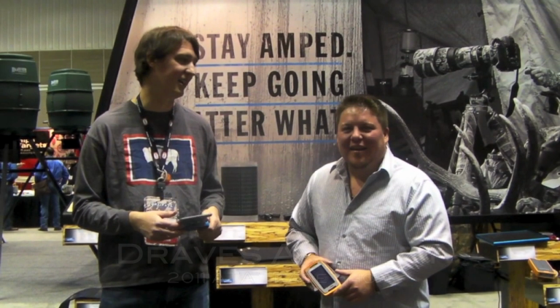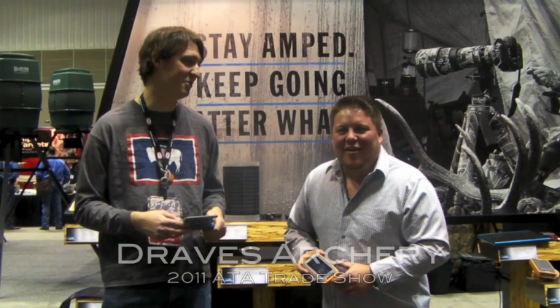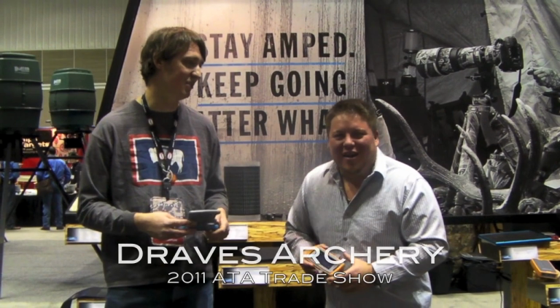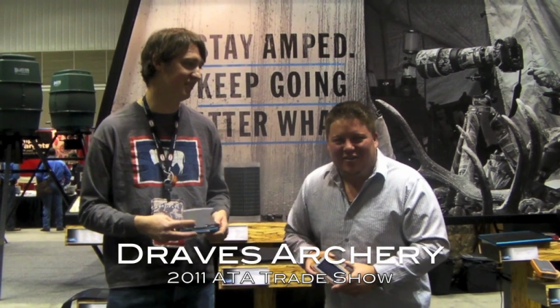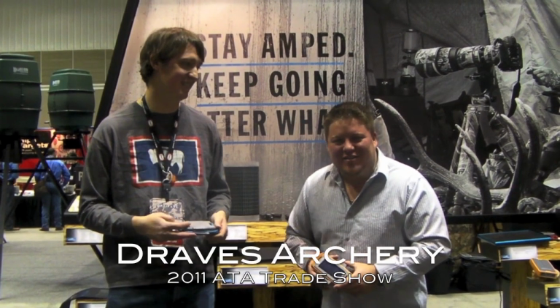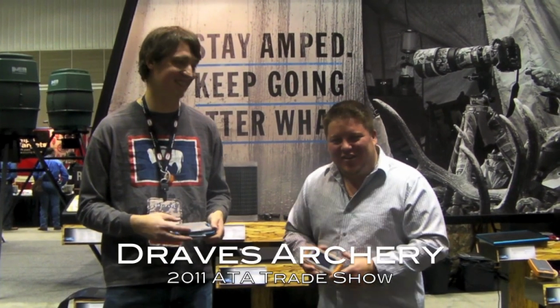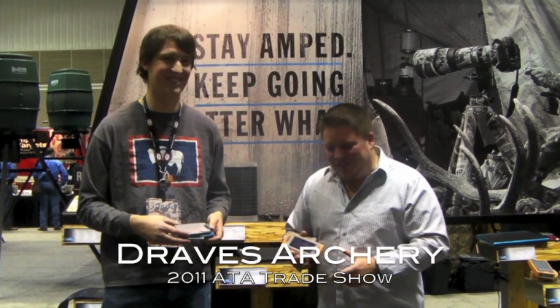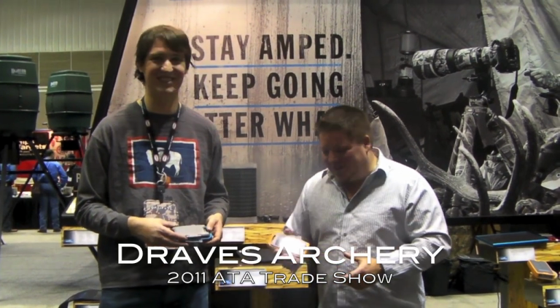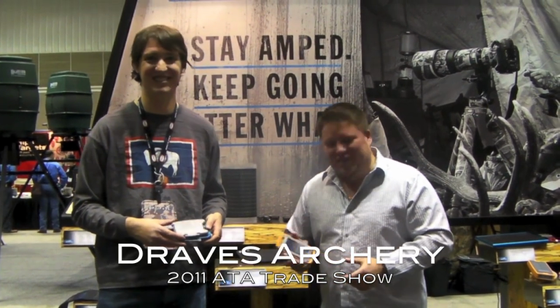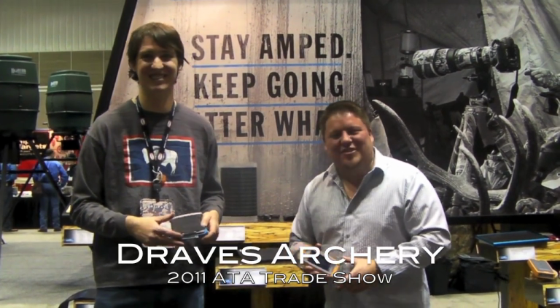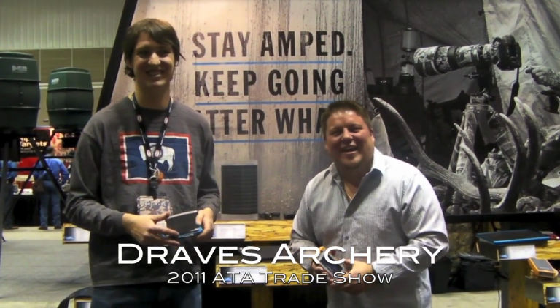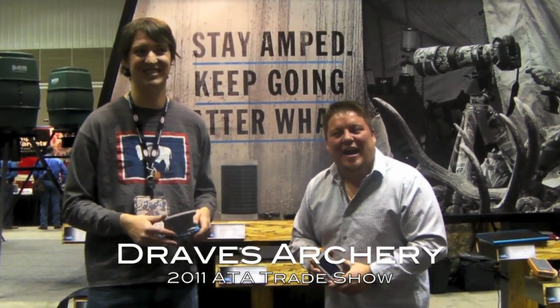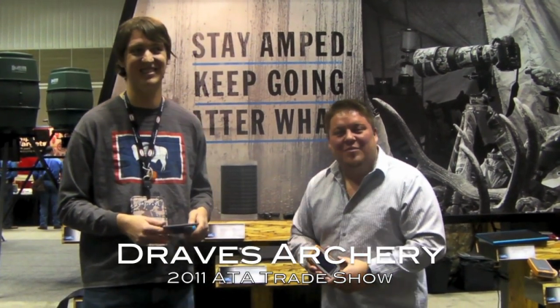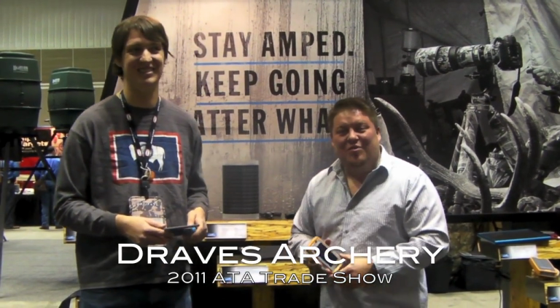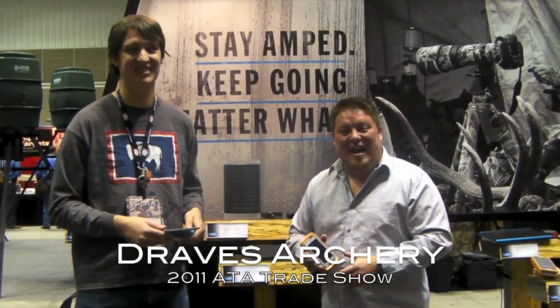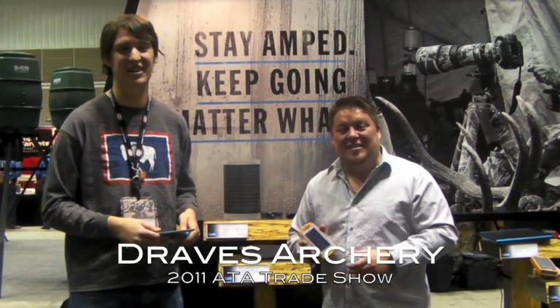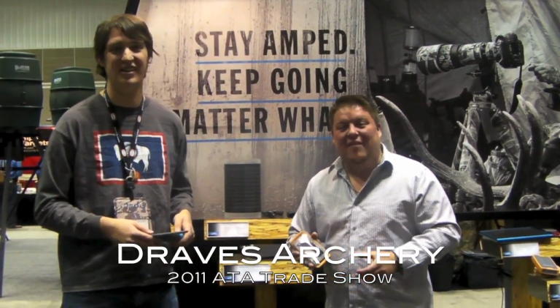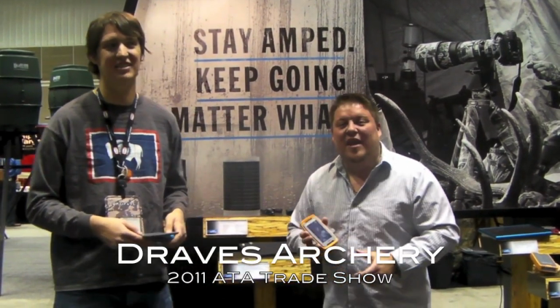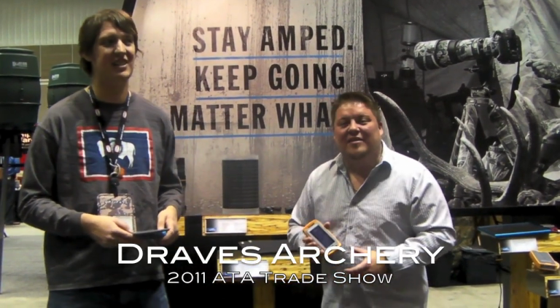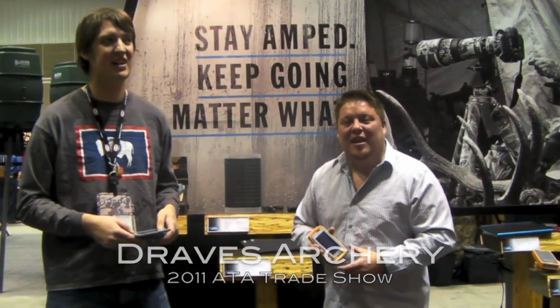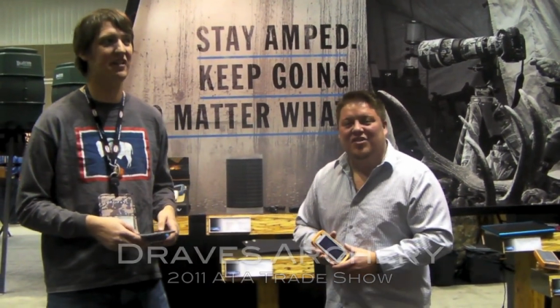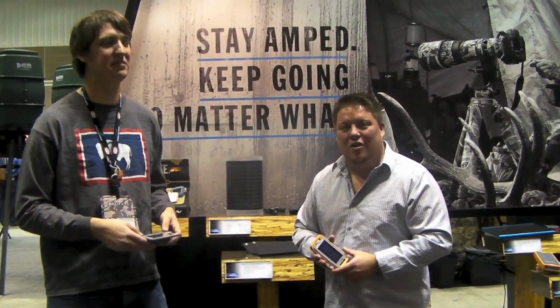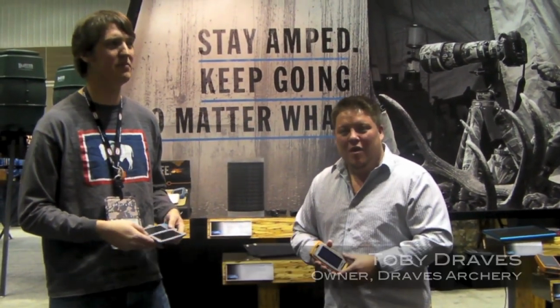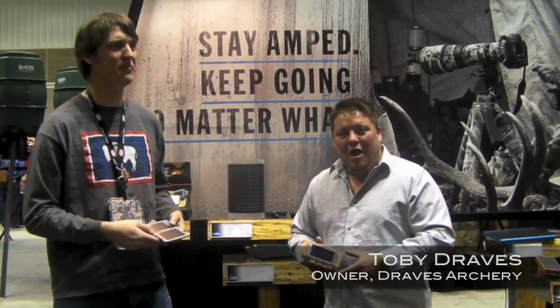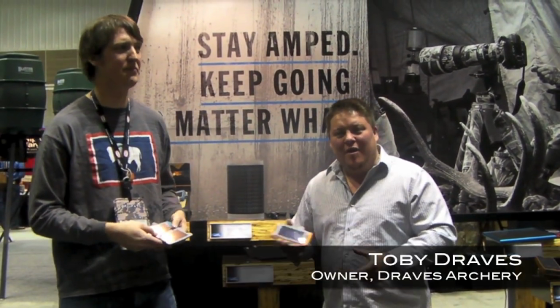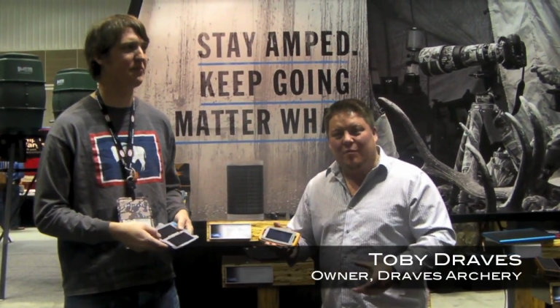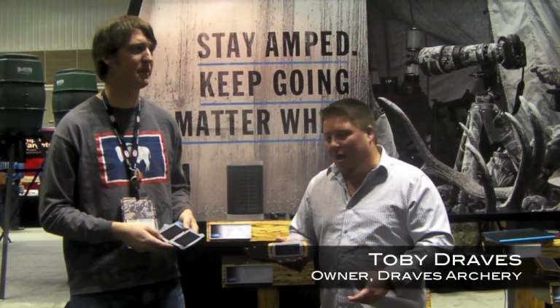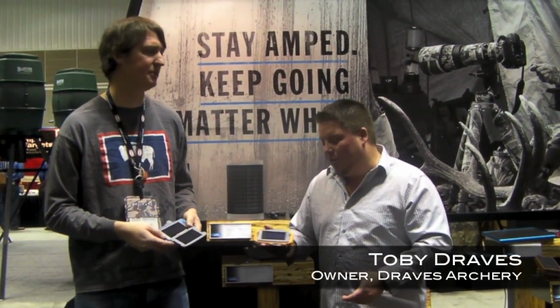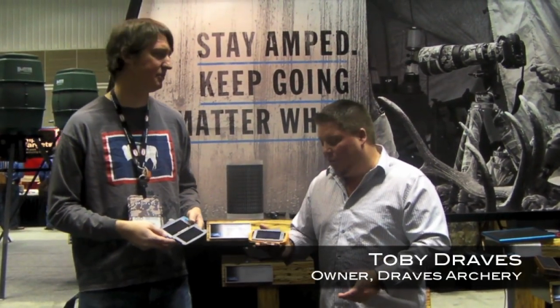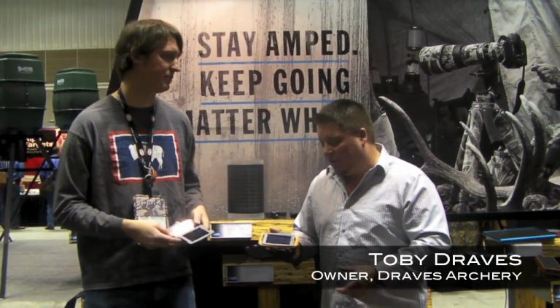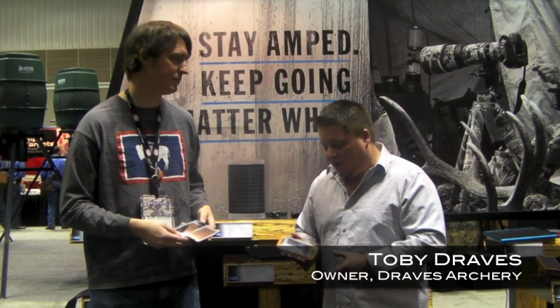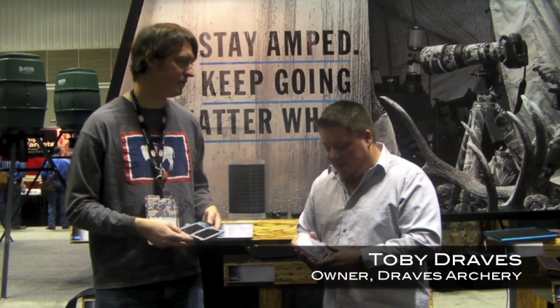Here we are at Draves Archery, dravesarchery.com, 2011 ATA show. I'm here at the Brunton booth with Chris.